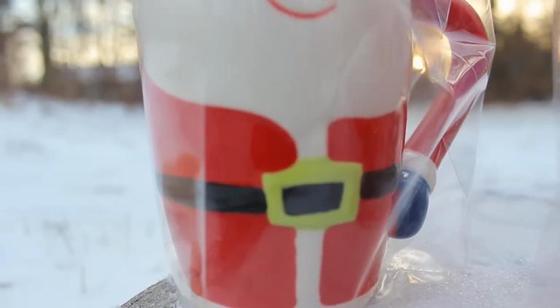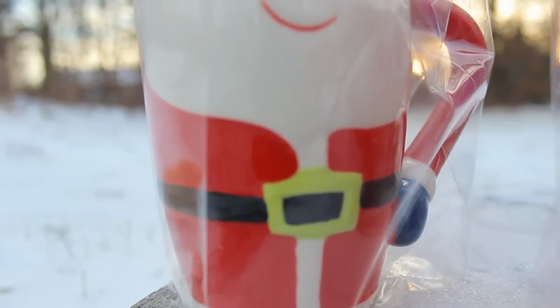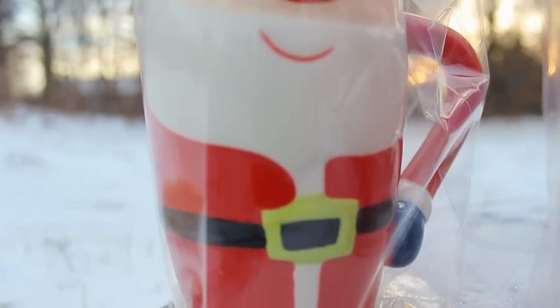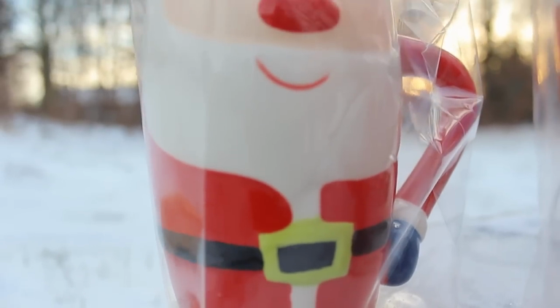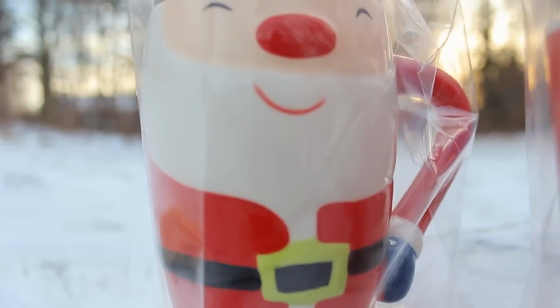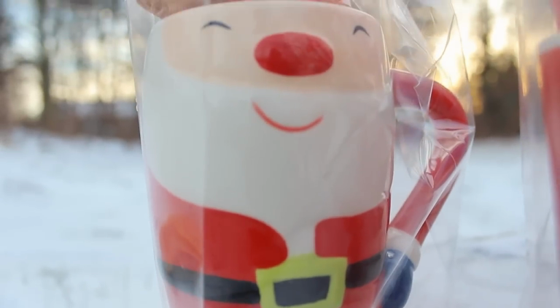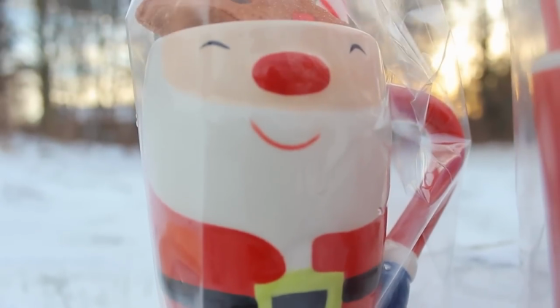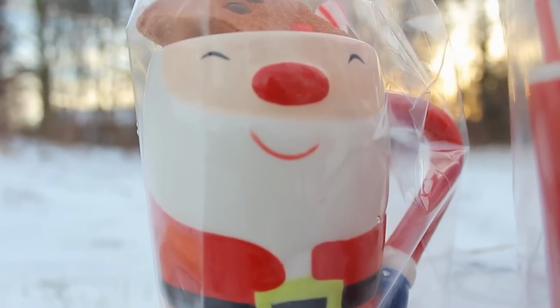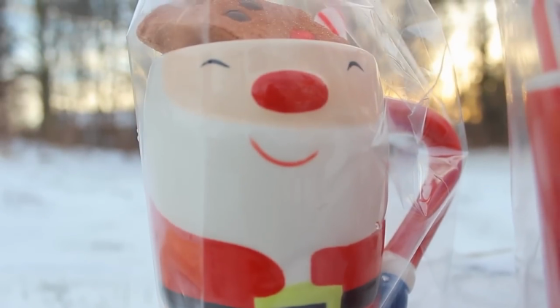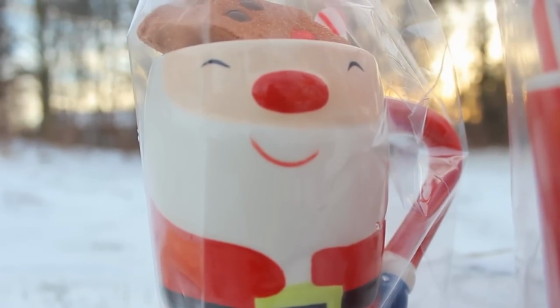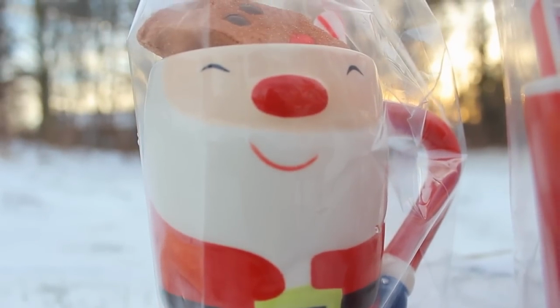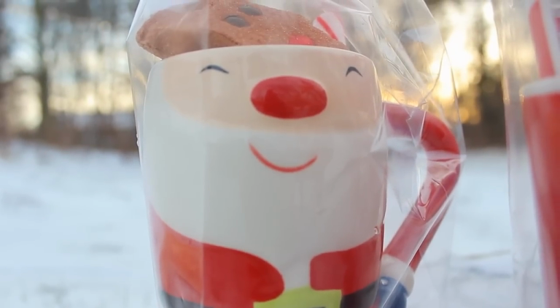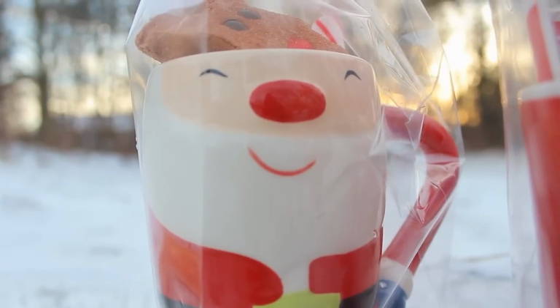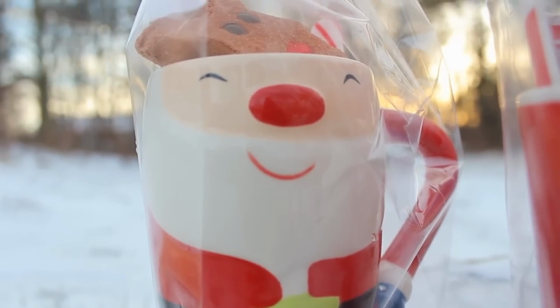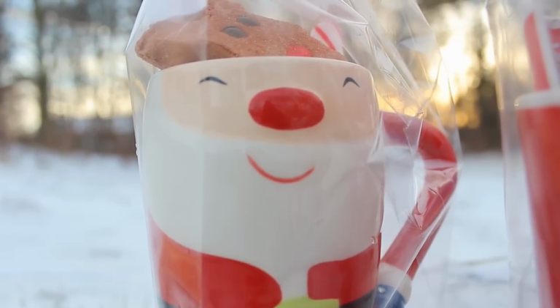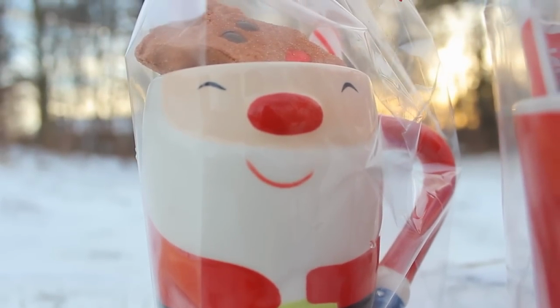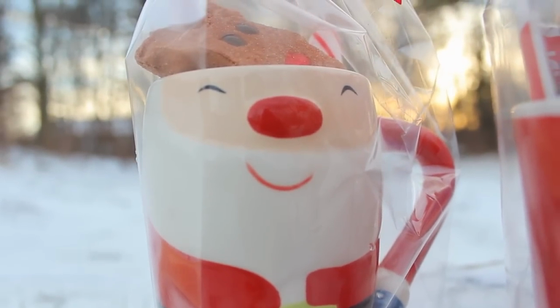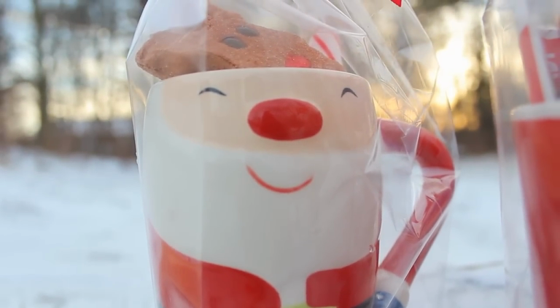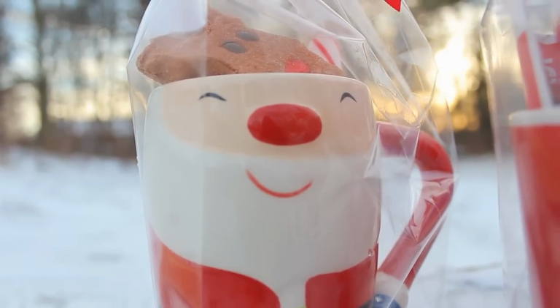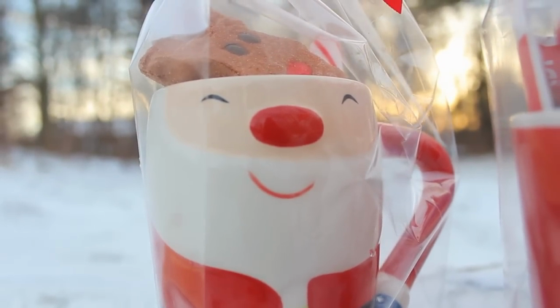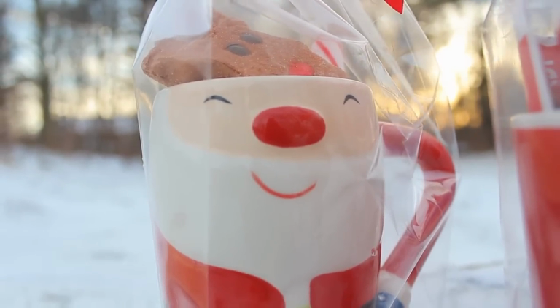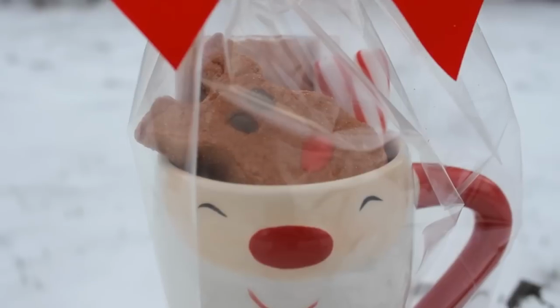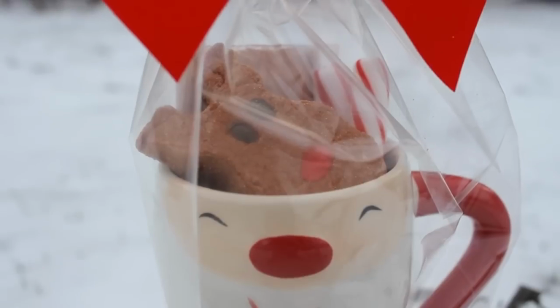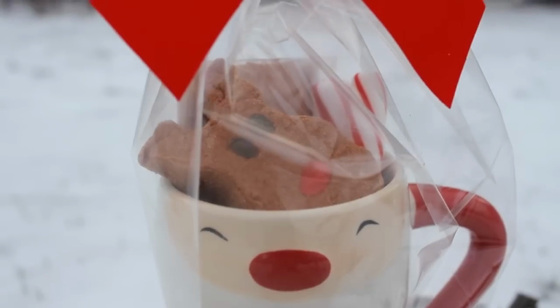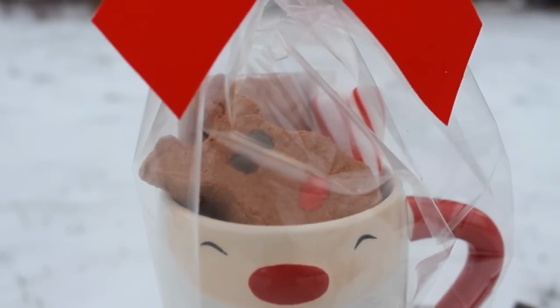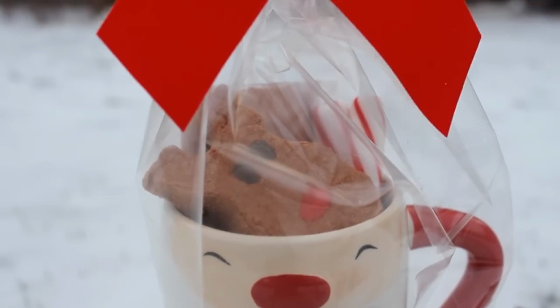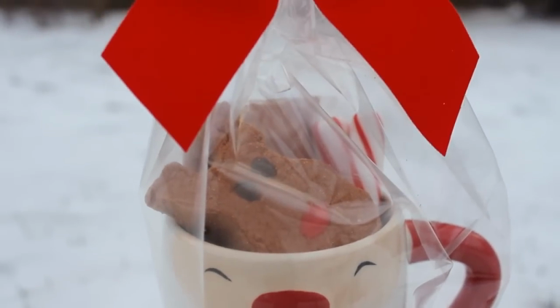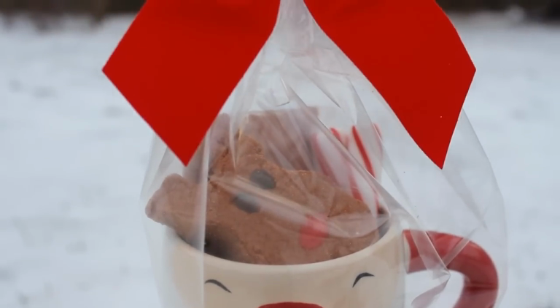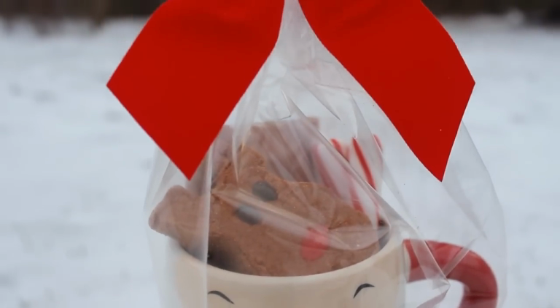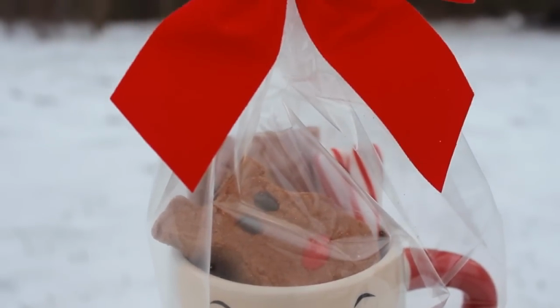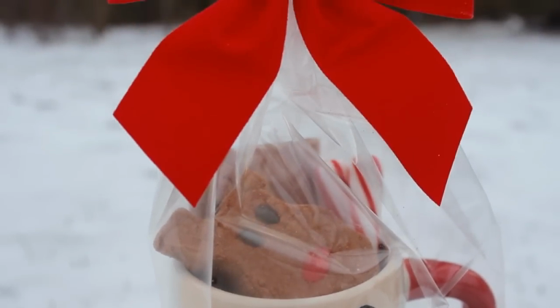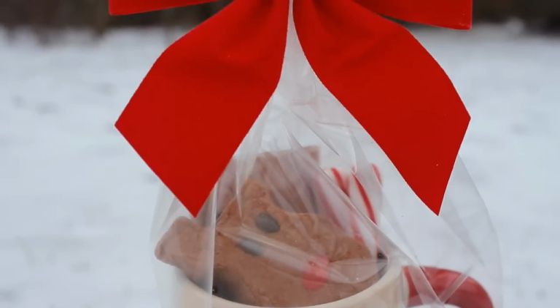And here is my finished Santa mug. I love the way that this one came out. I think the reindeer peep looks really cute and gives it a nice touch.